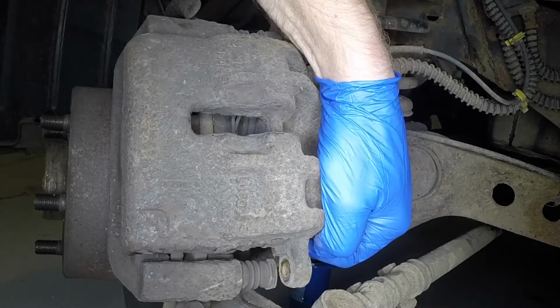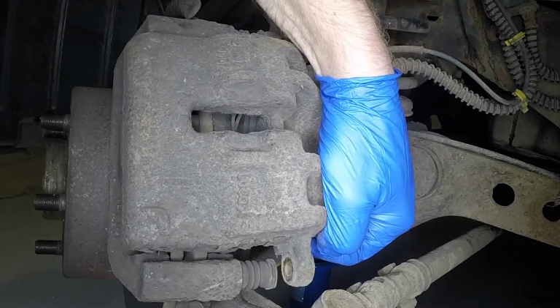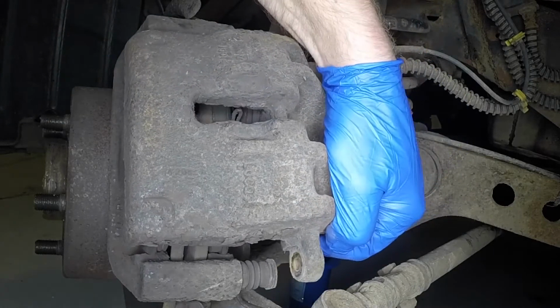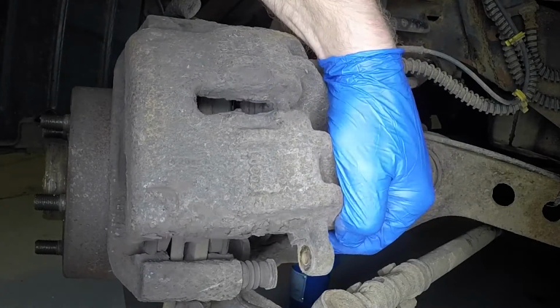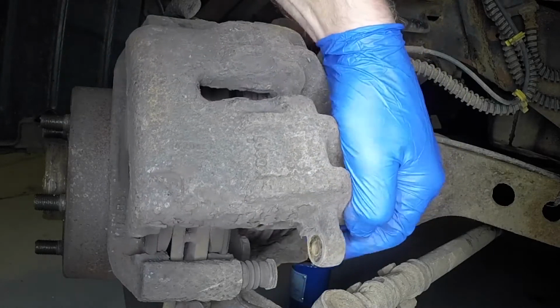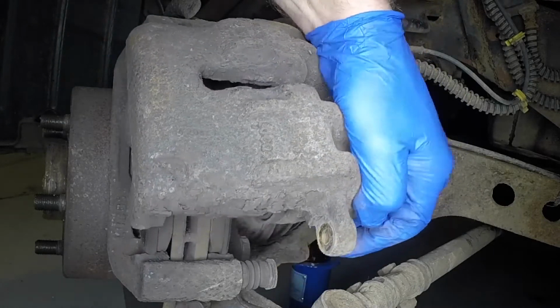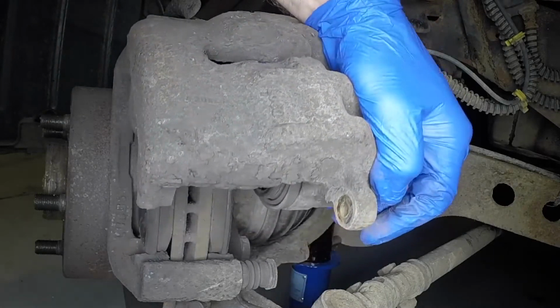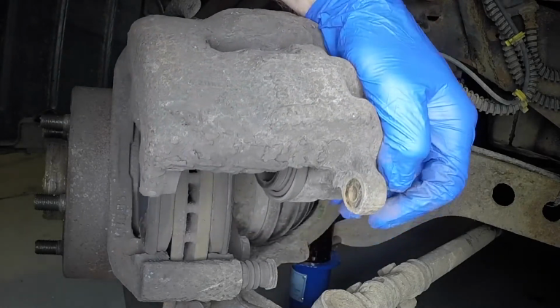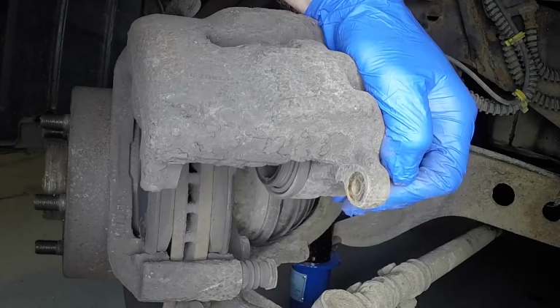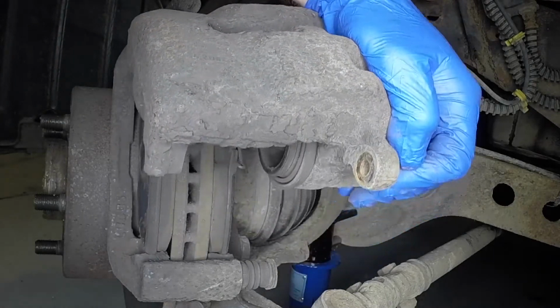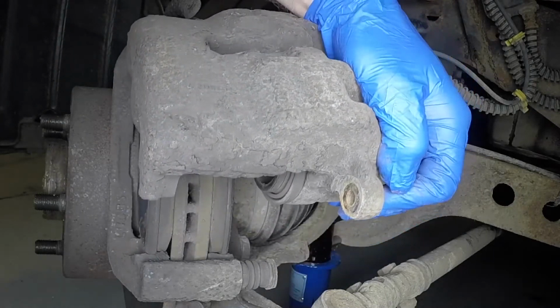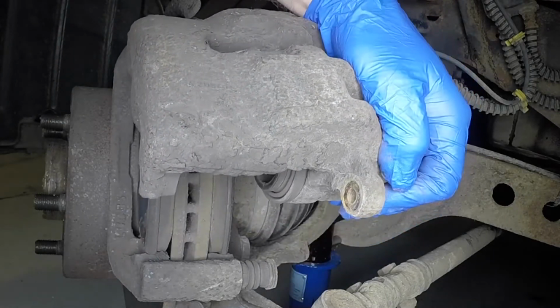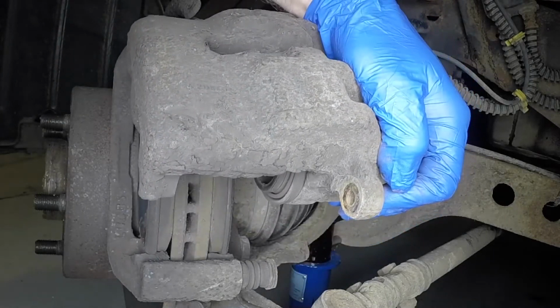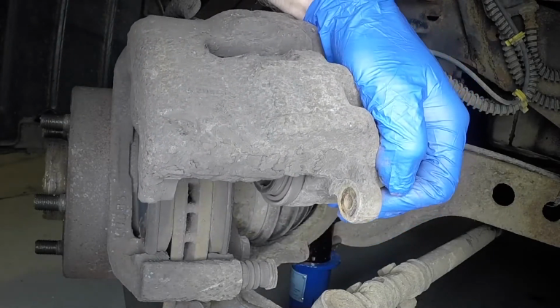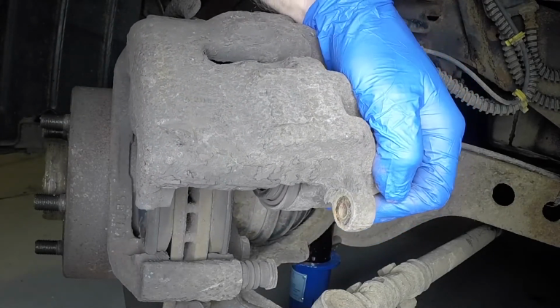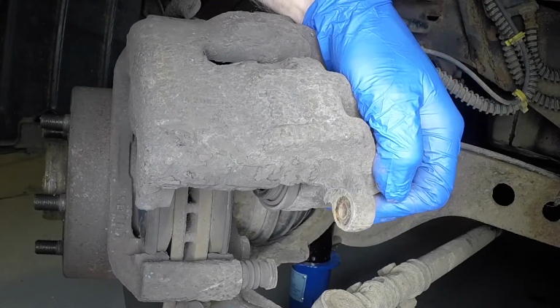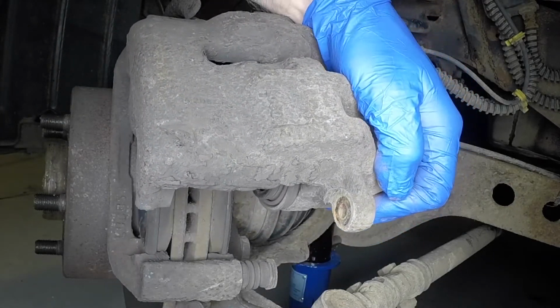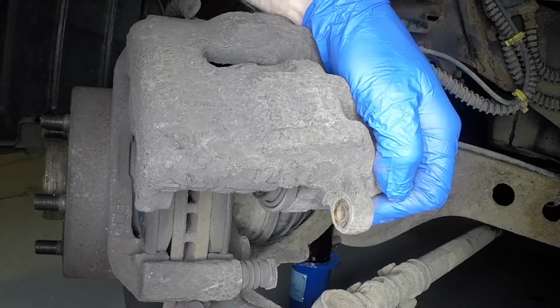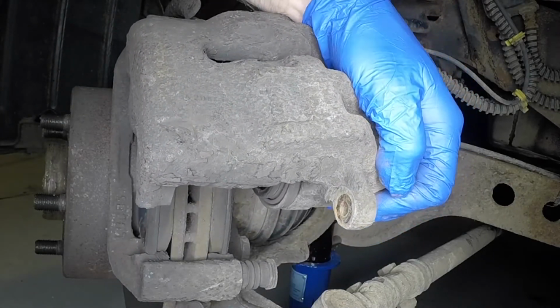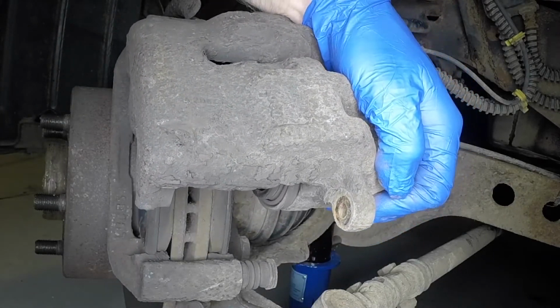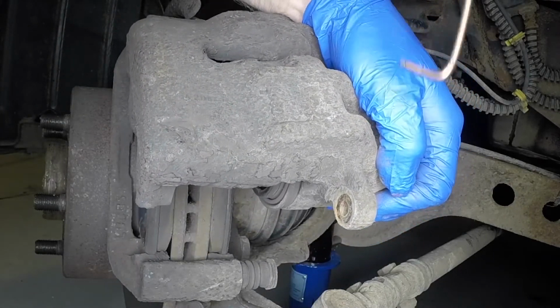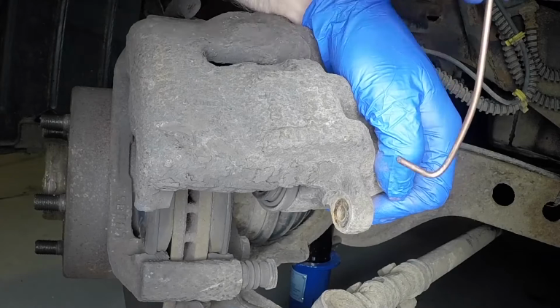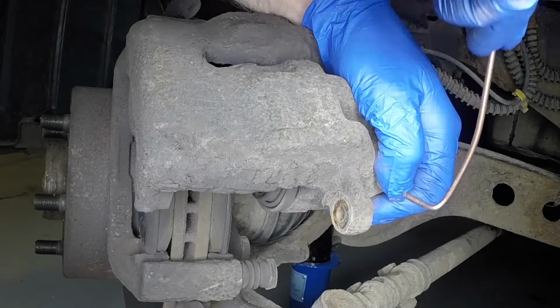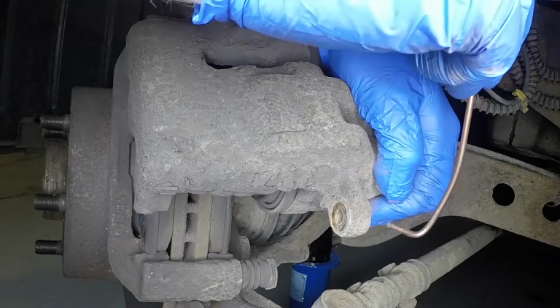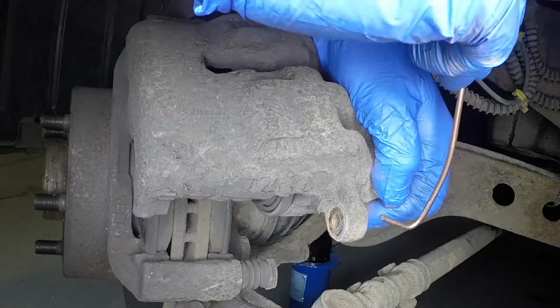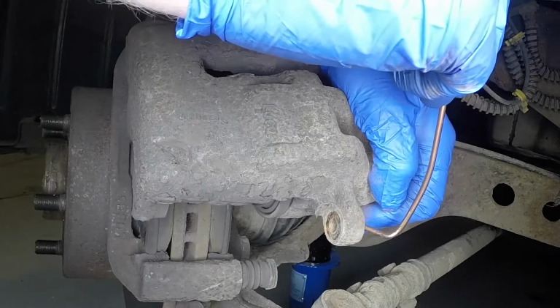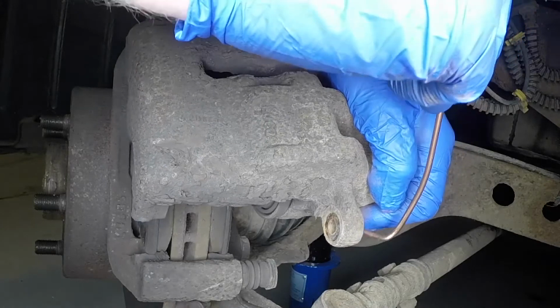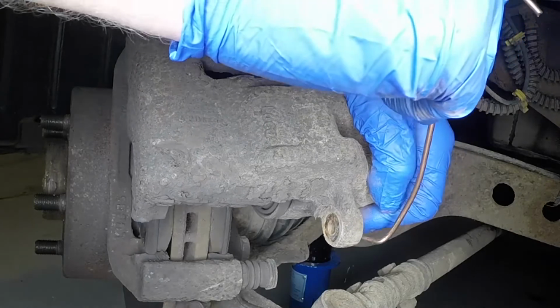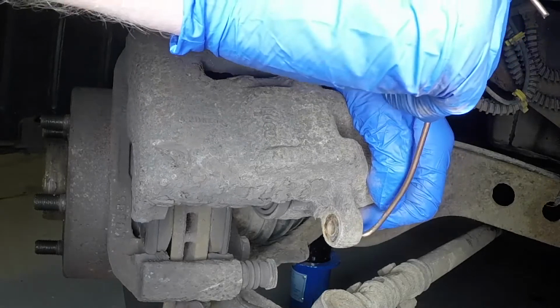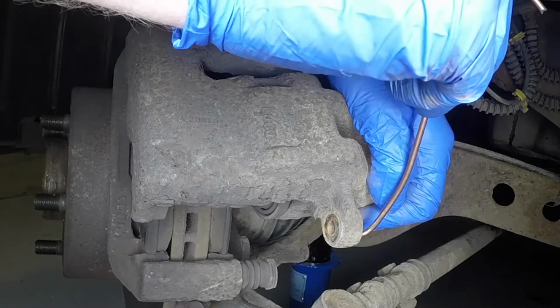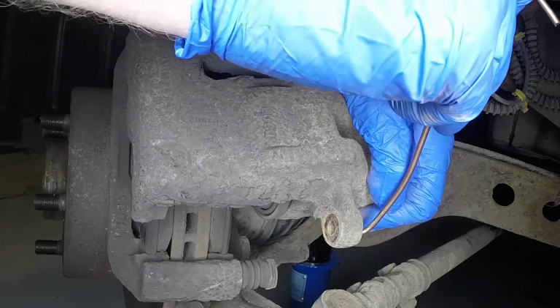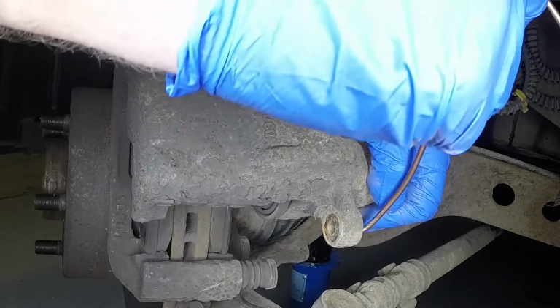Pivot the caliper upwards, then secure it to the suspension strut with wire.